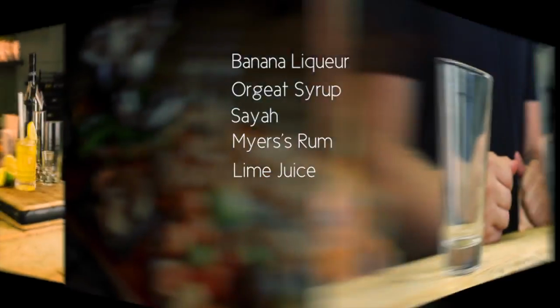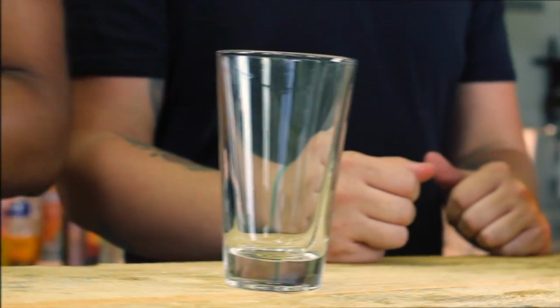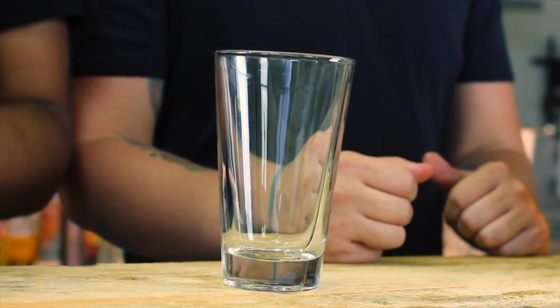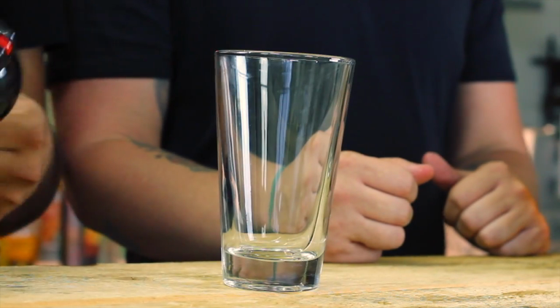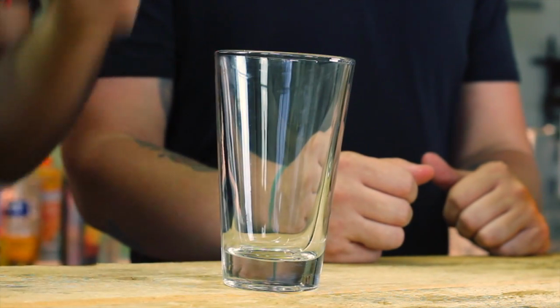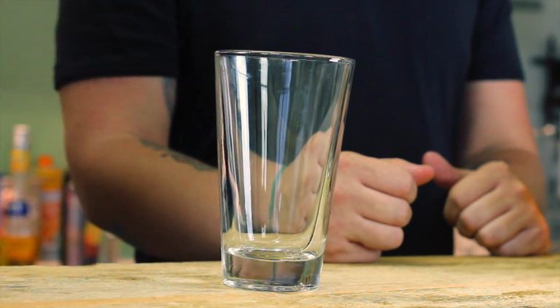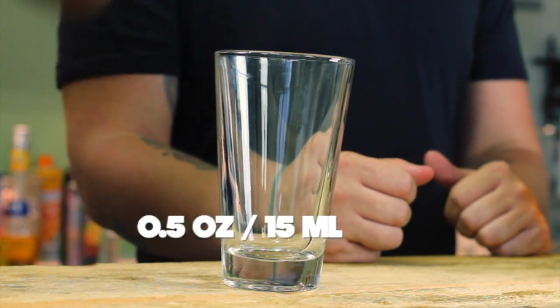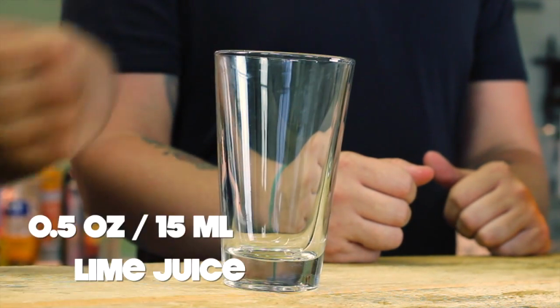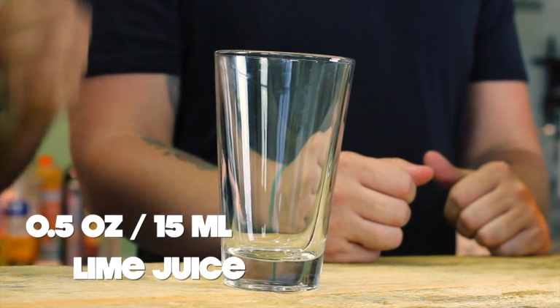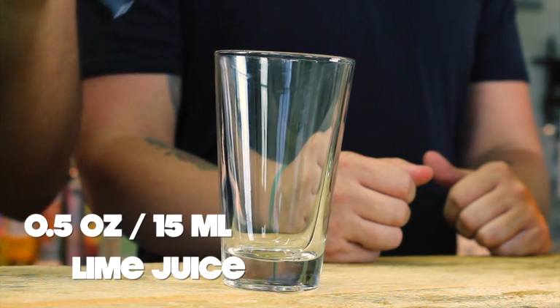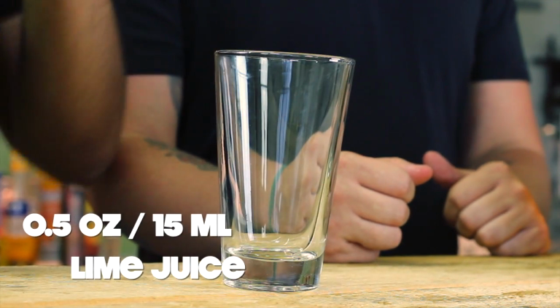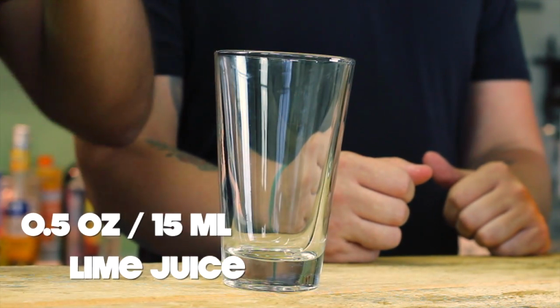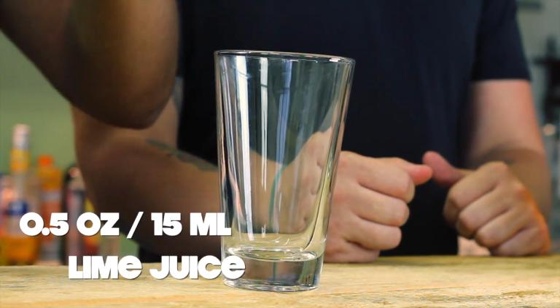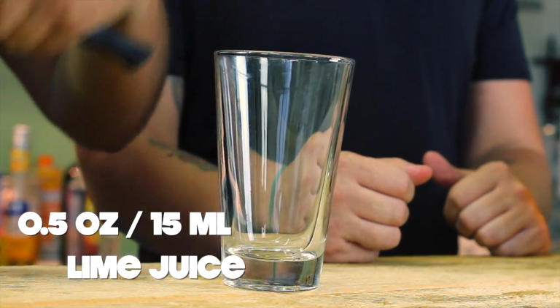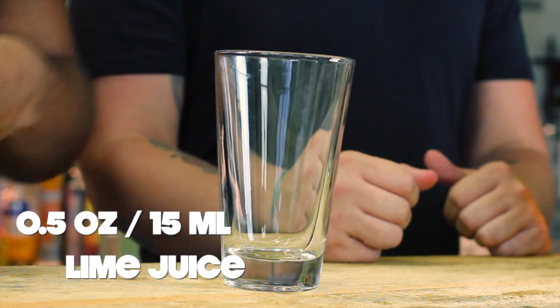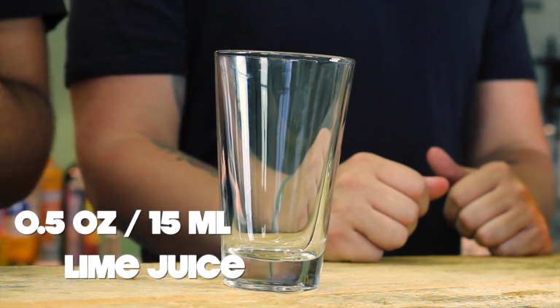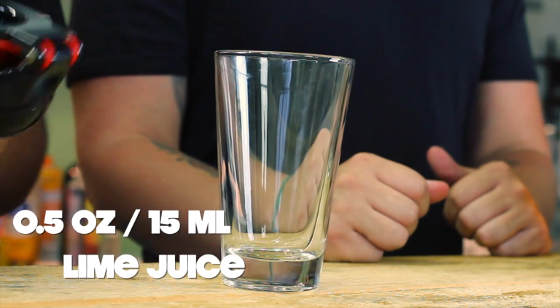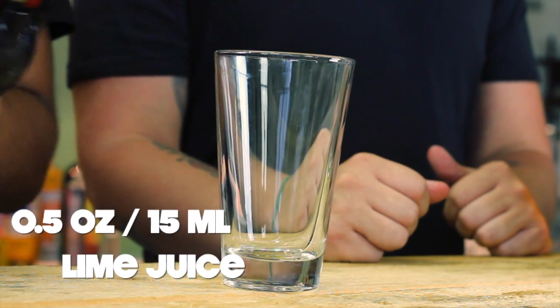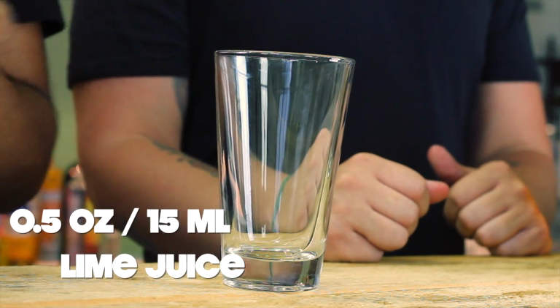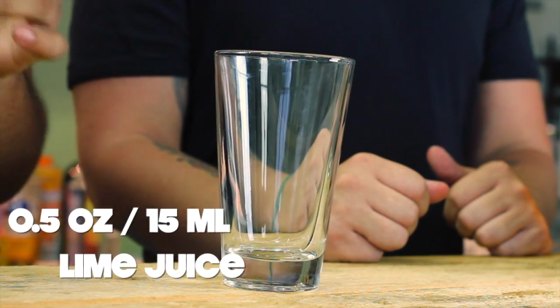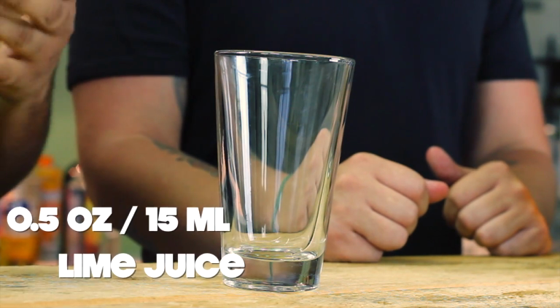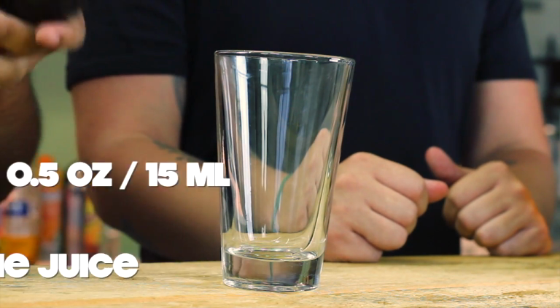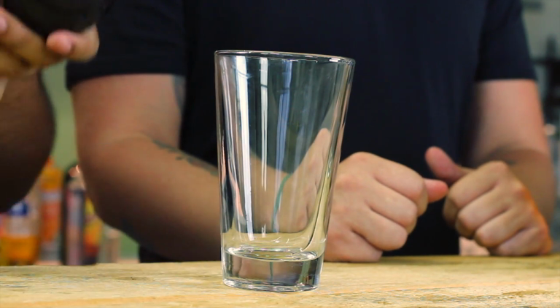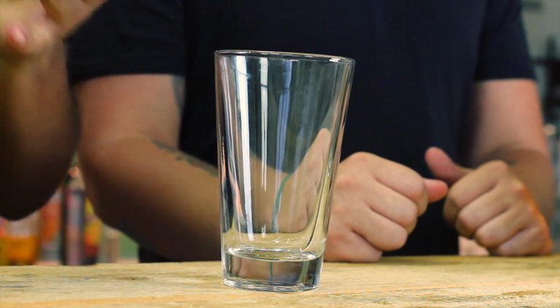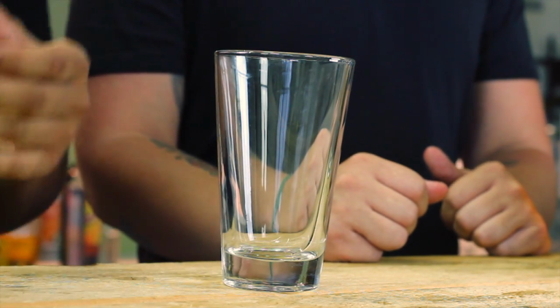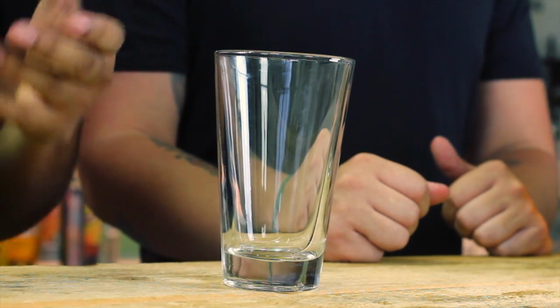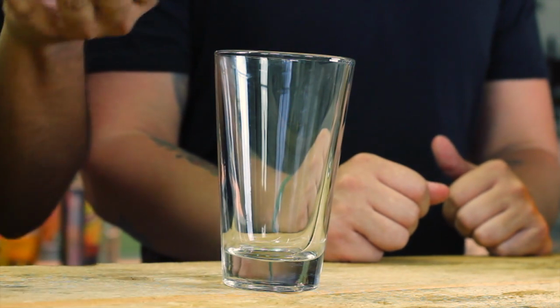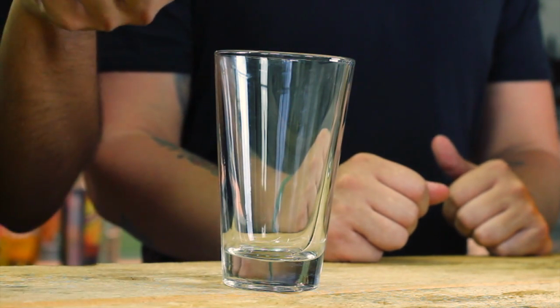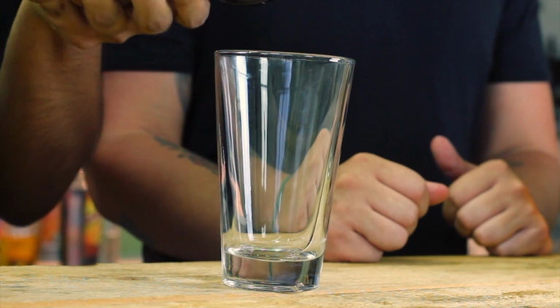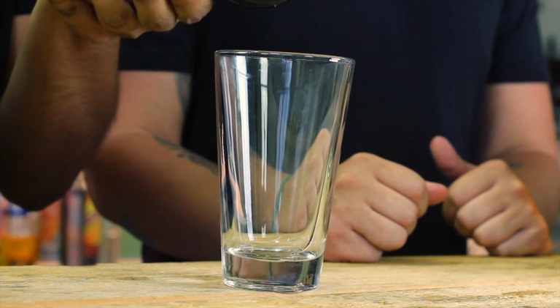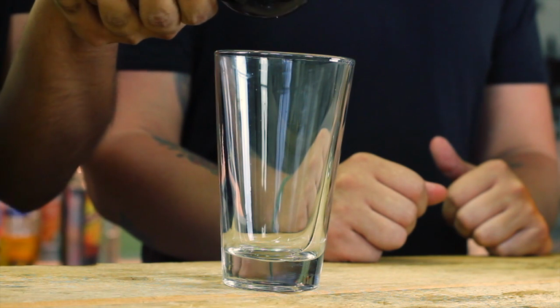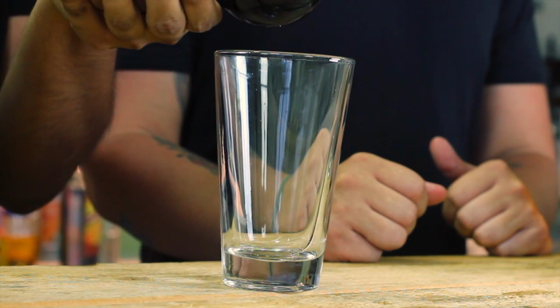You will need half an ounce of lime juice. I'm just going to do this with my lemon-lime squeezer, which is called the Mechton Elbow.